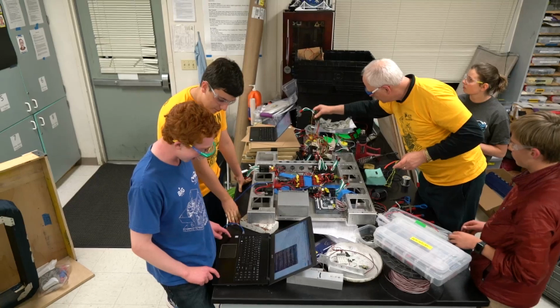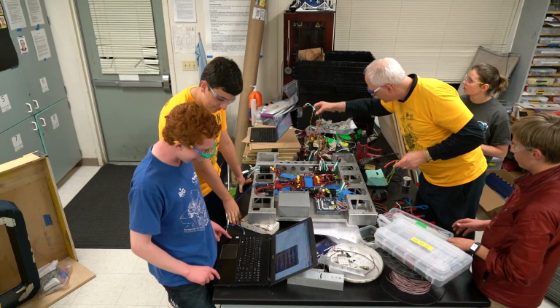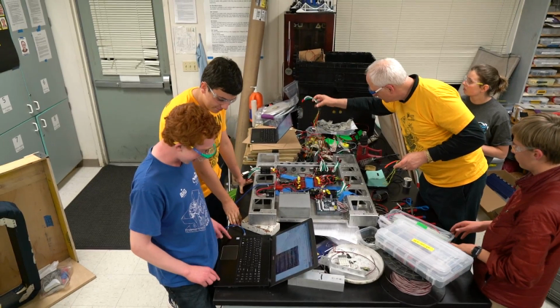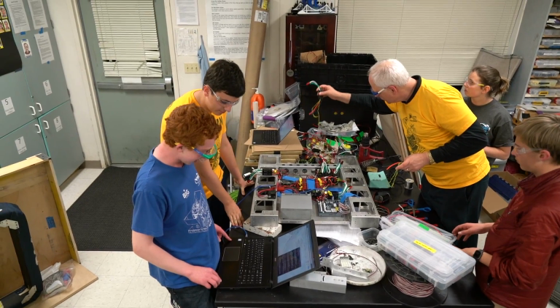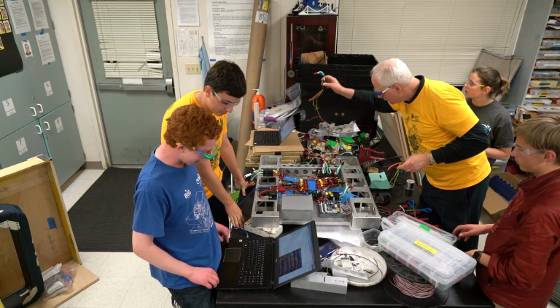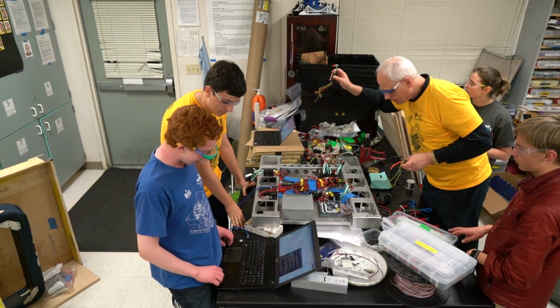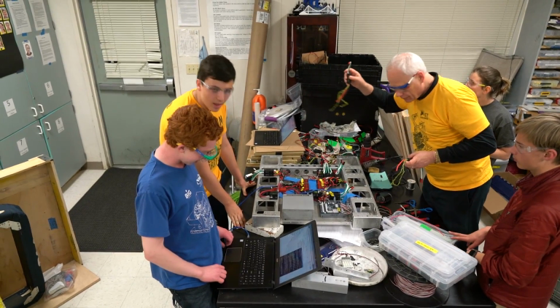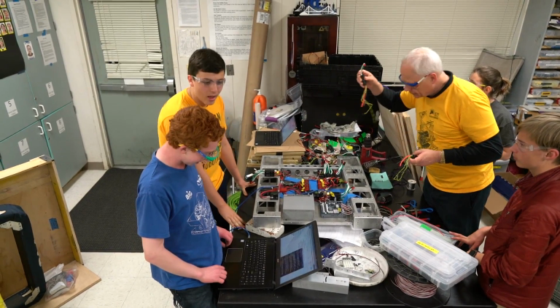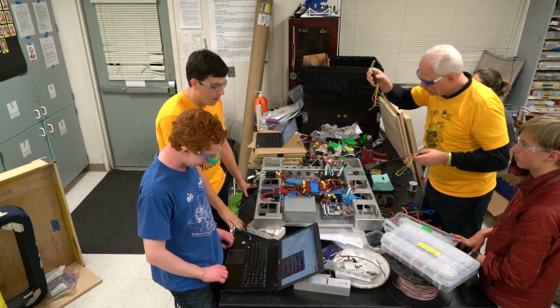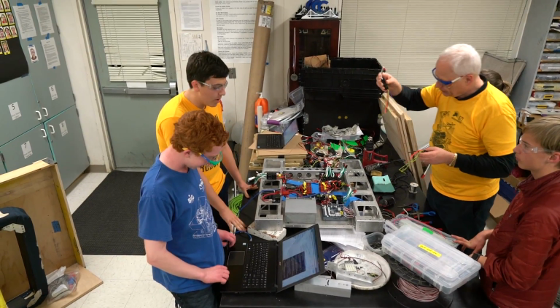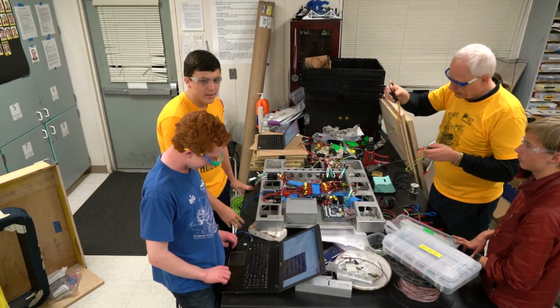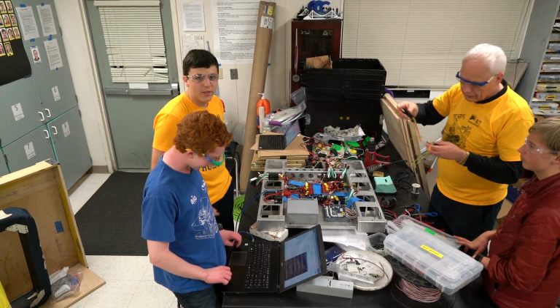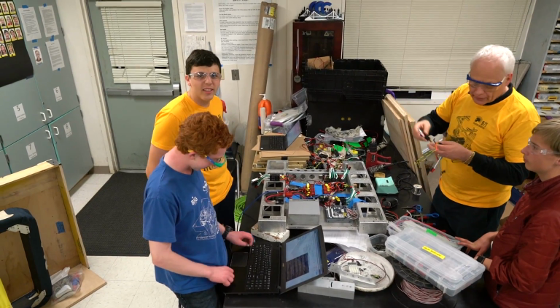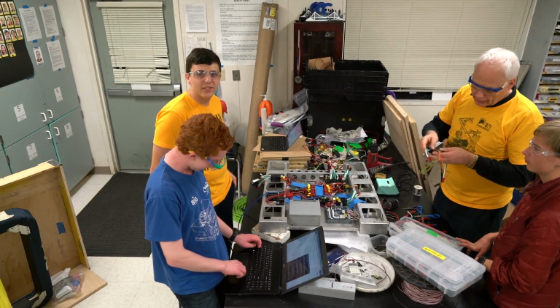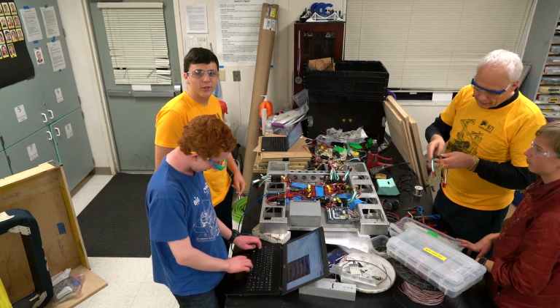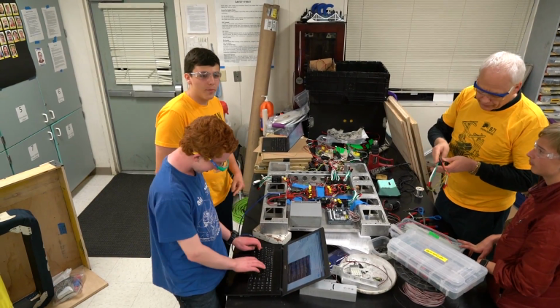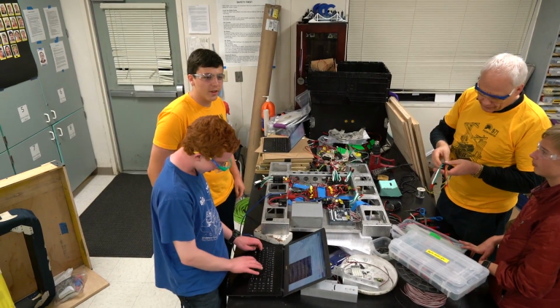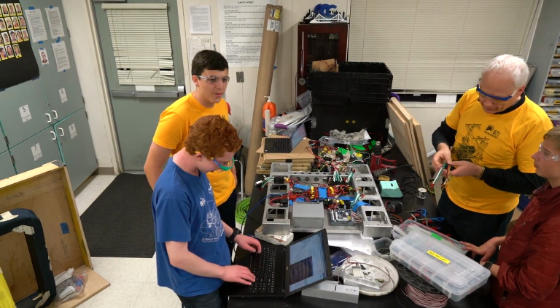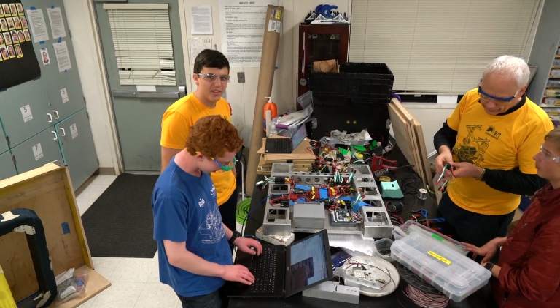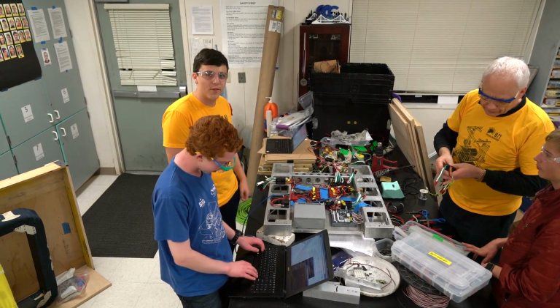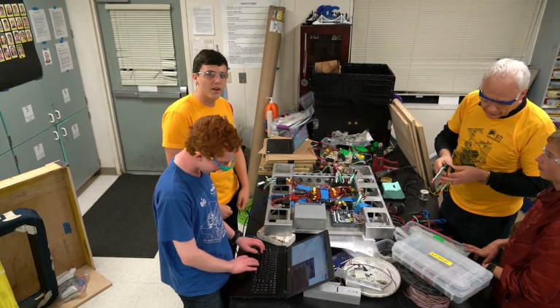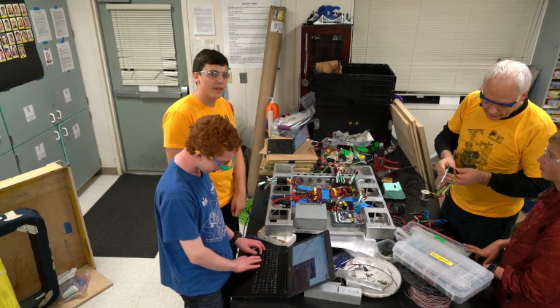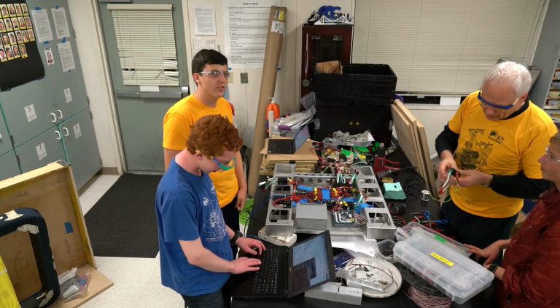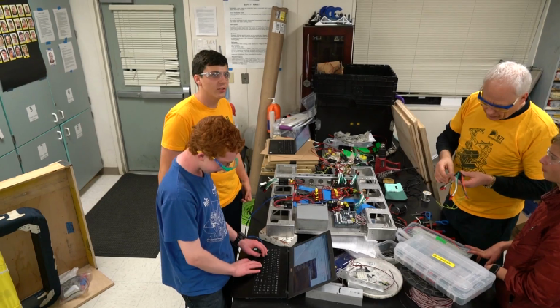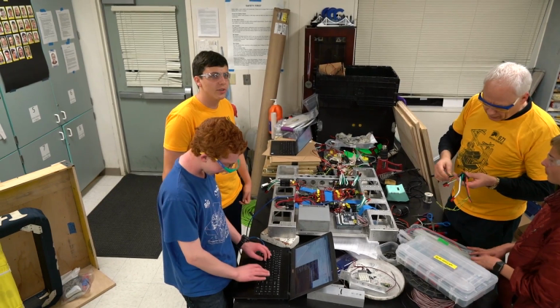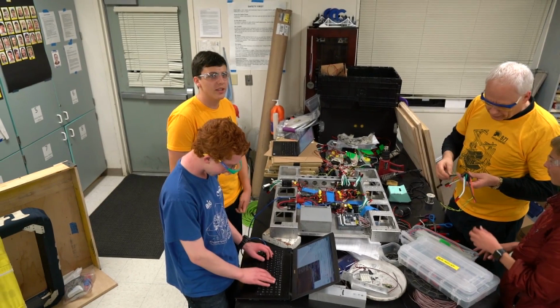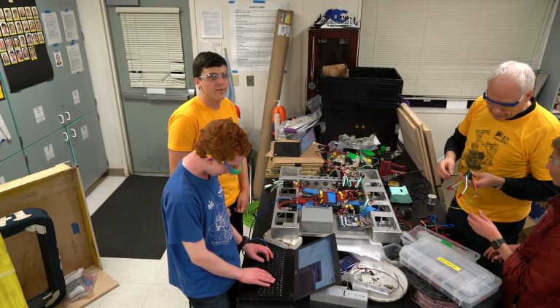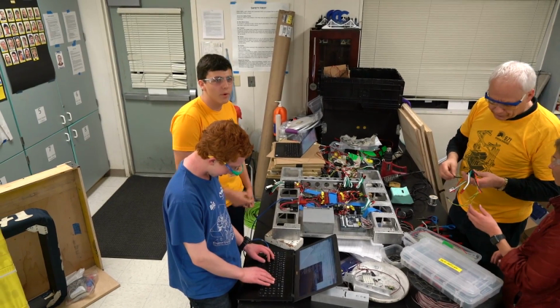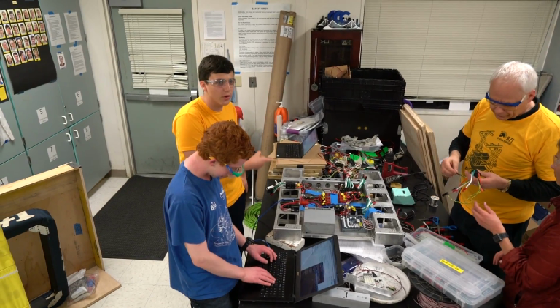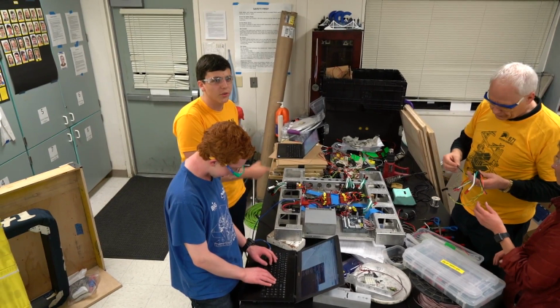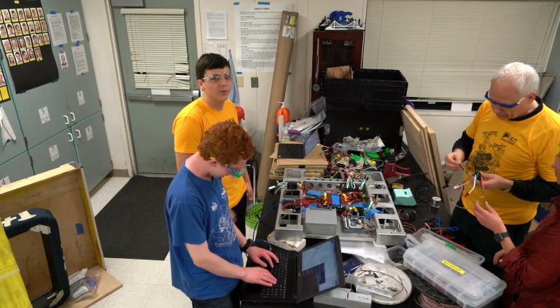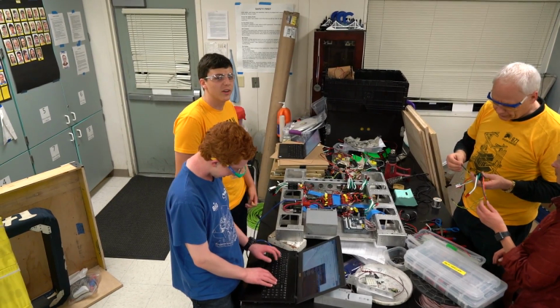What are we doing? We are downloading last year's robot code with several modifications in order to see if our motor controllers work.